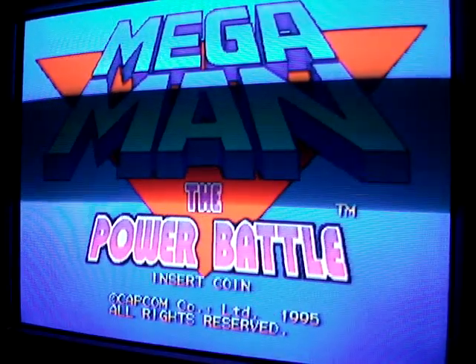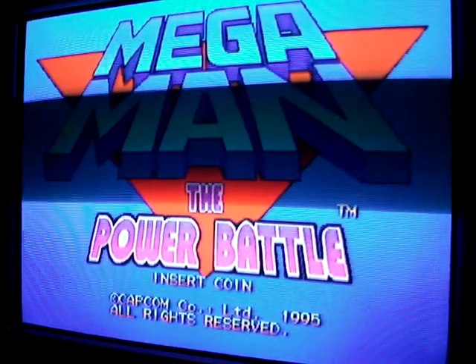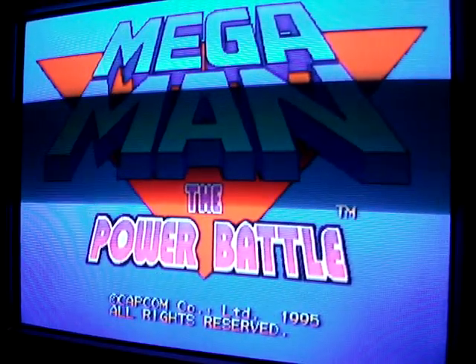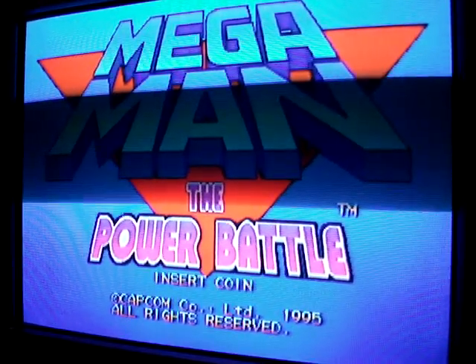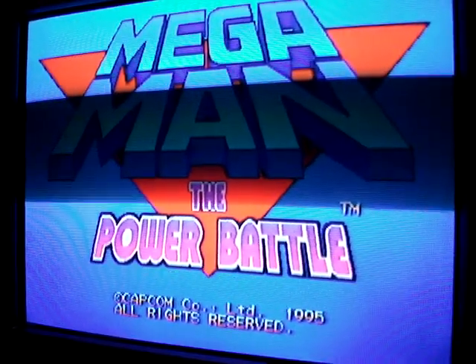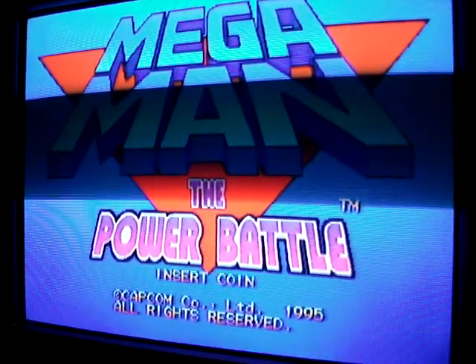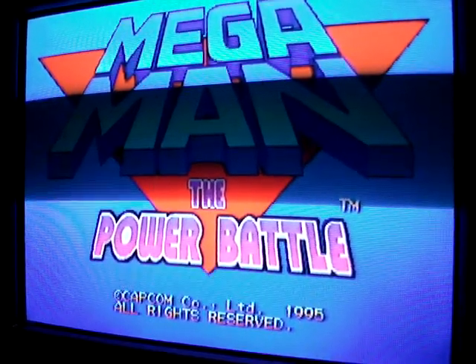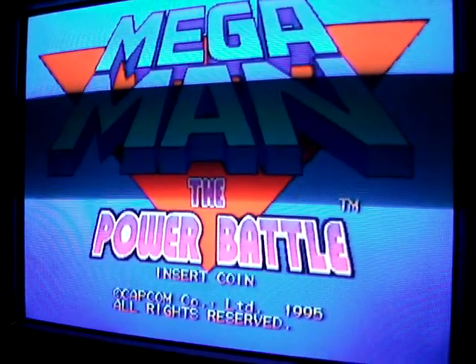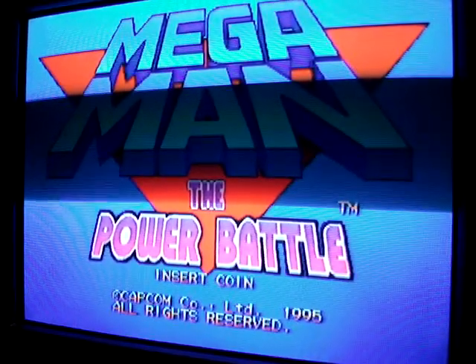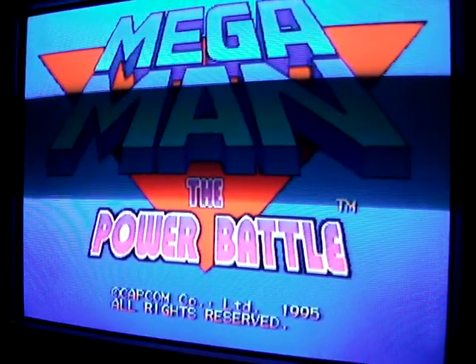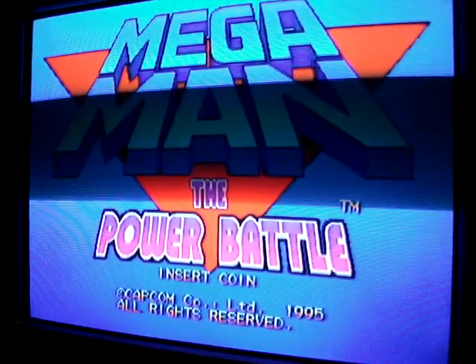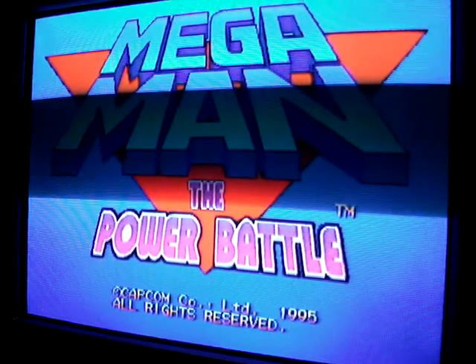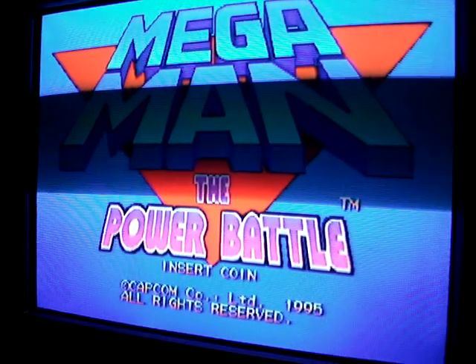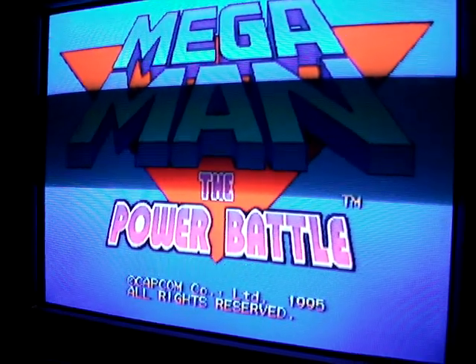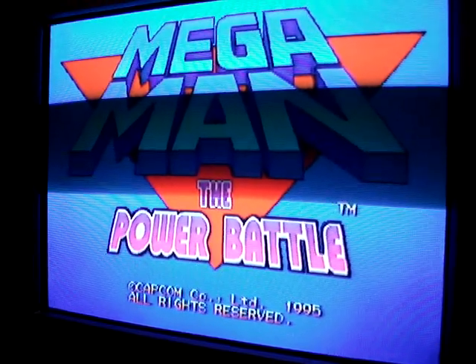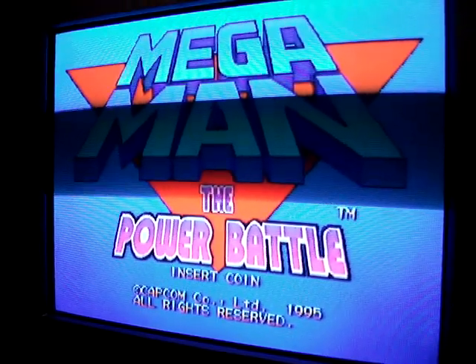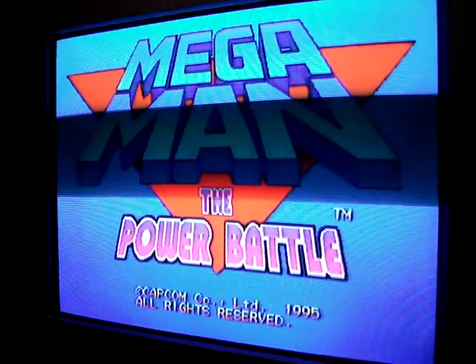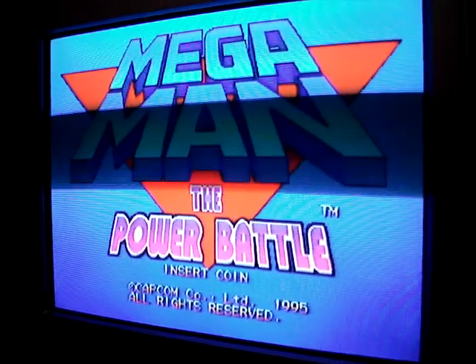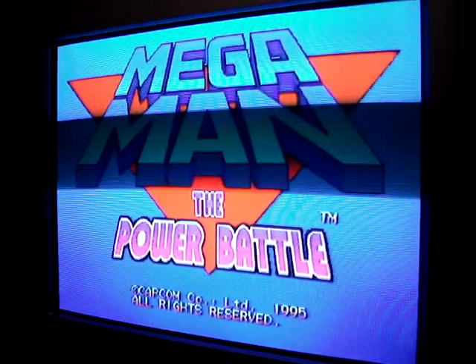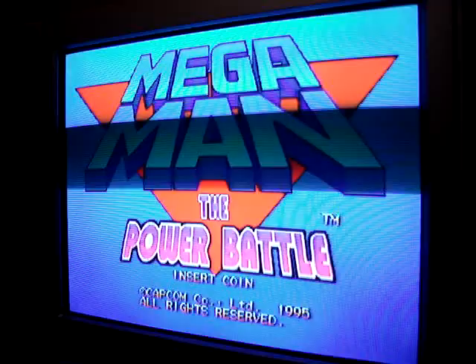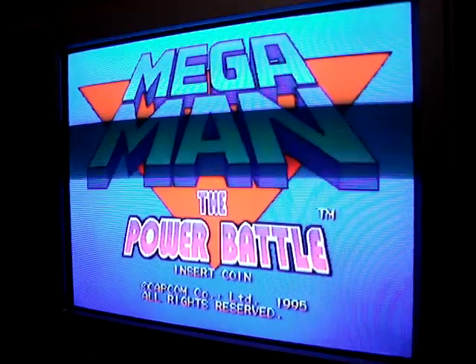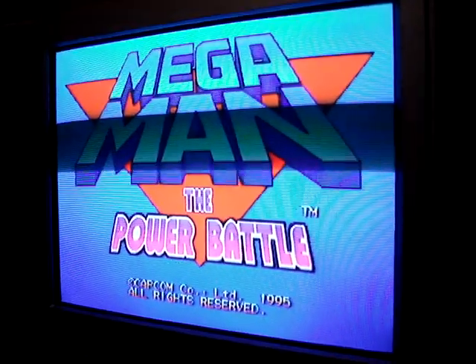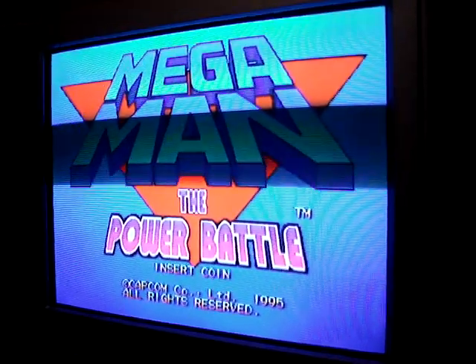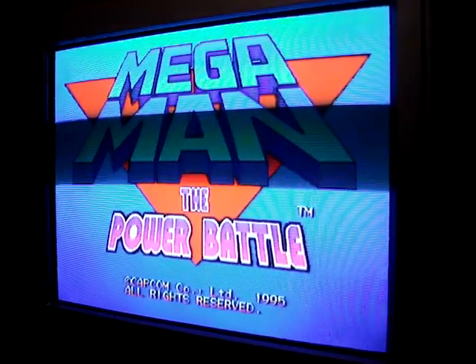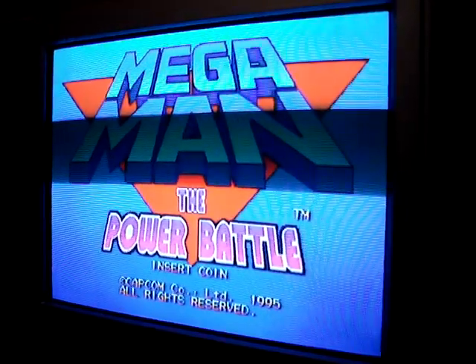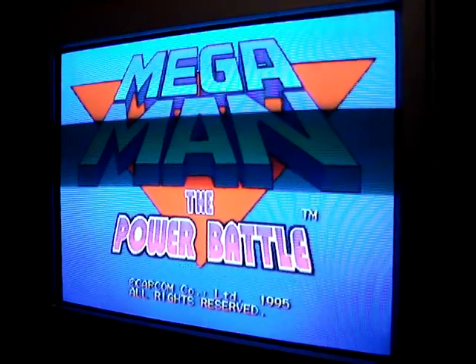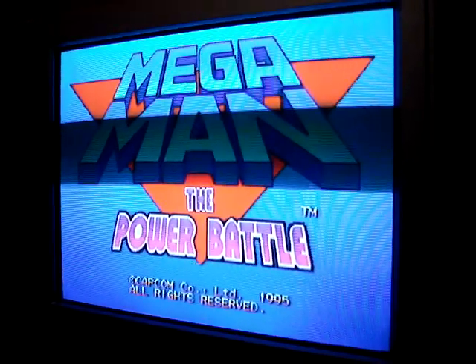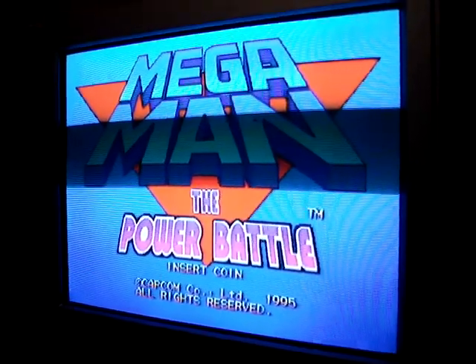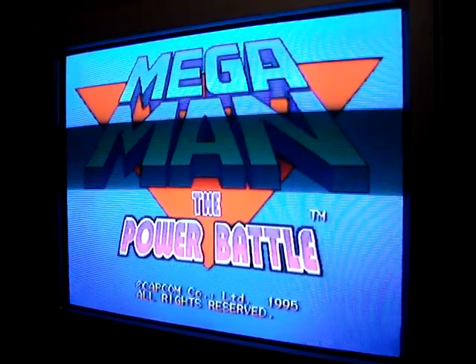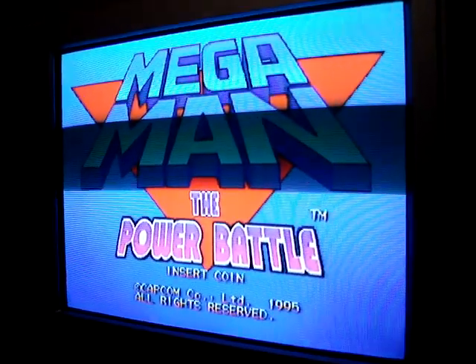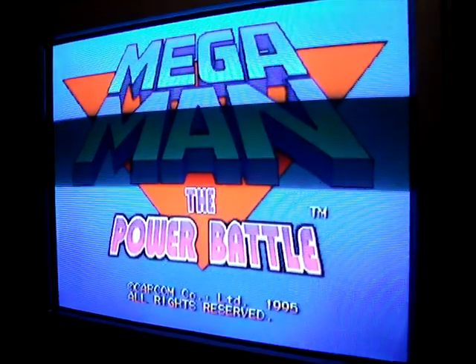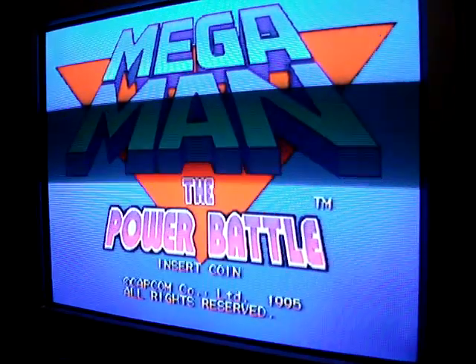Mega Man: The Power Battle — and you know I've got Rock Man 2: The Power Fighters. Mega Man is just Rock Man in Japan, of course.